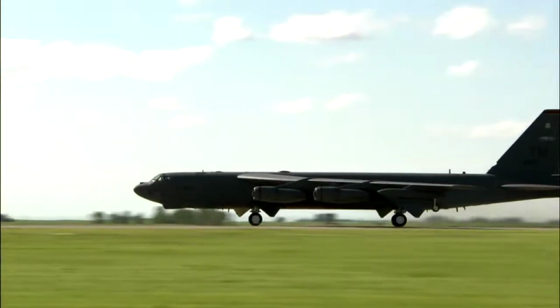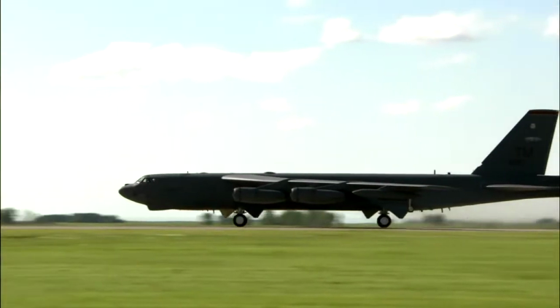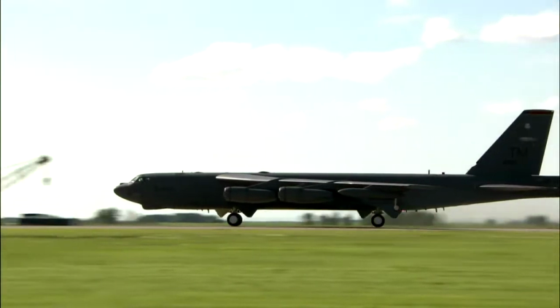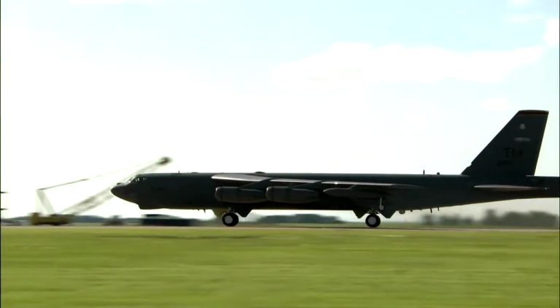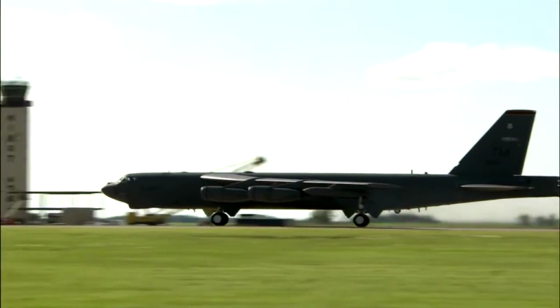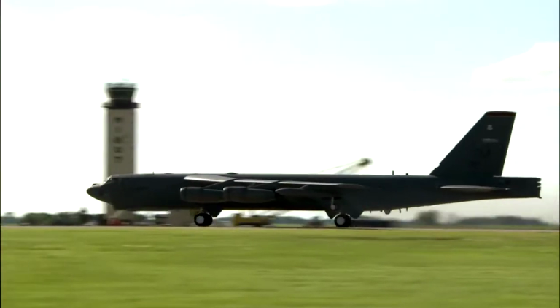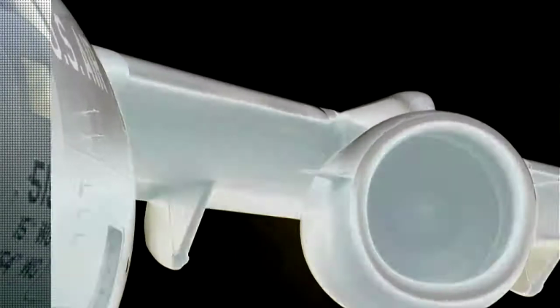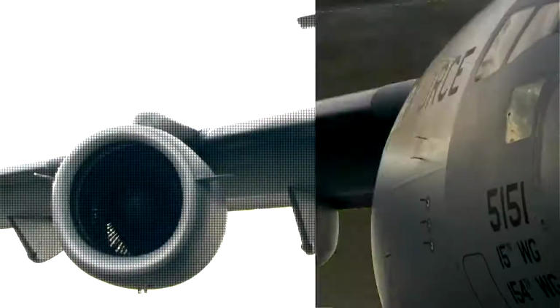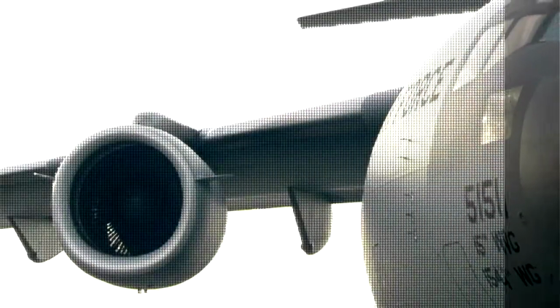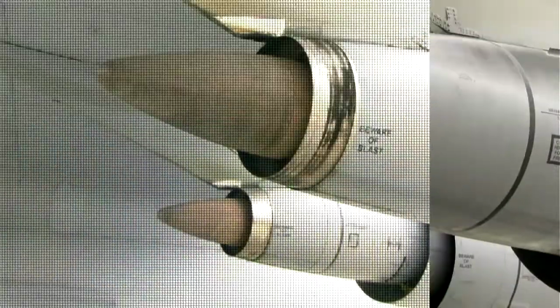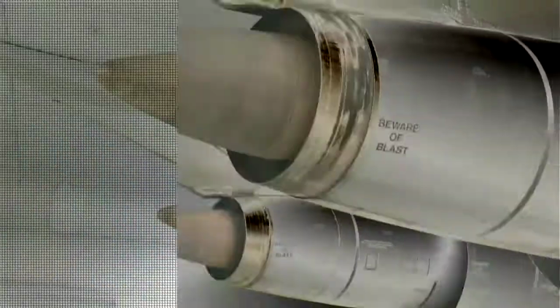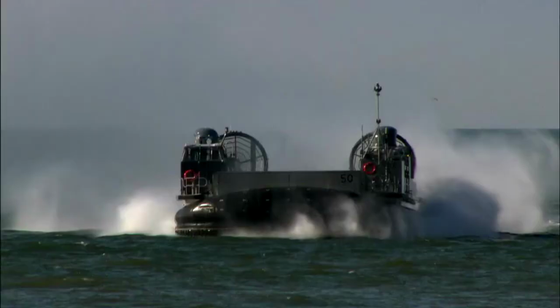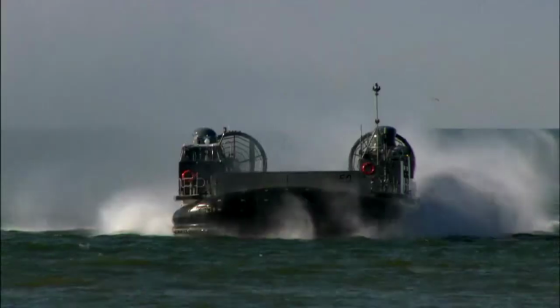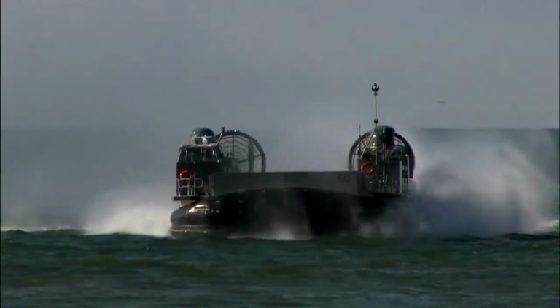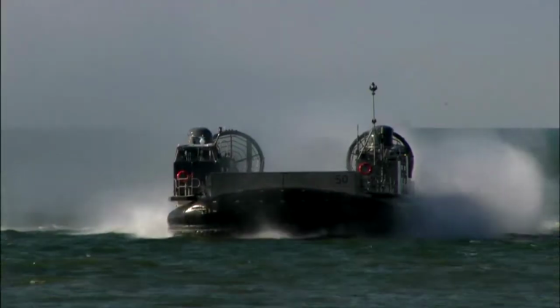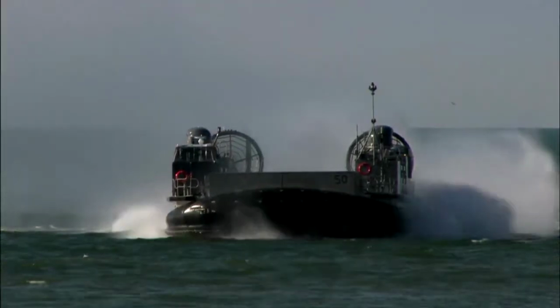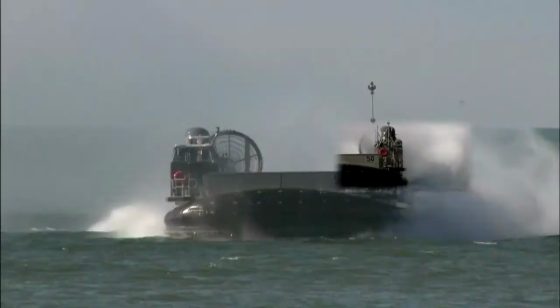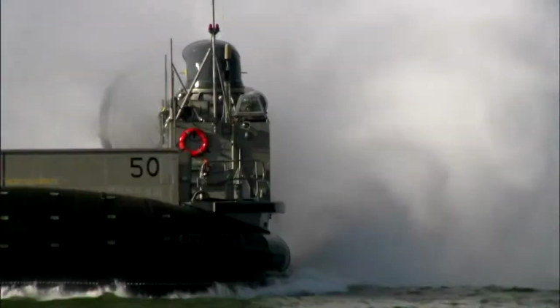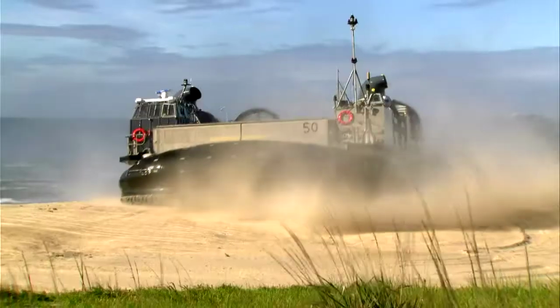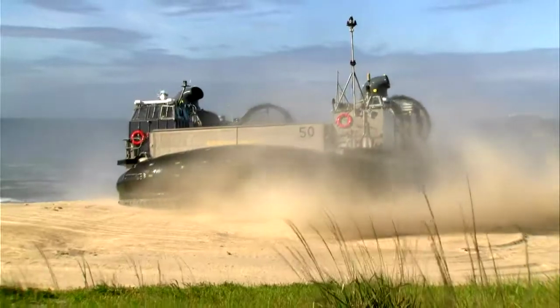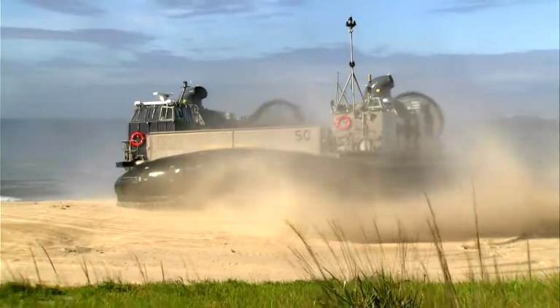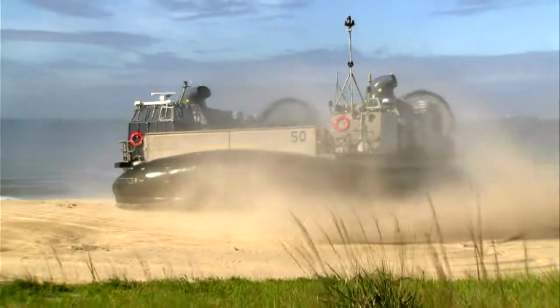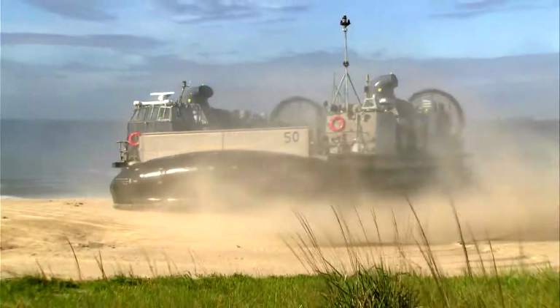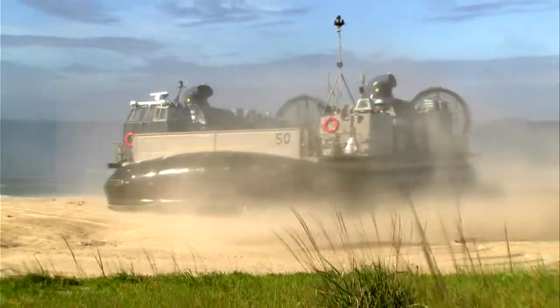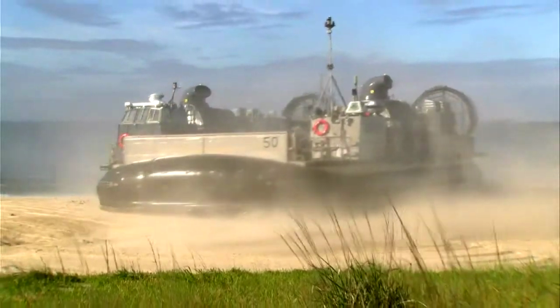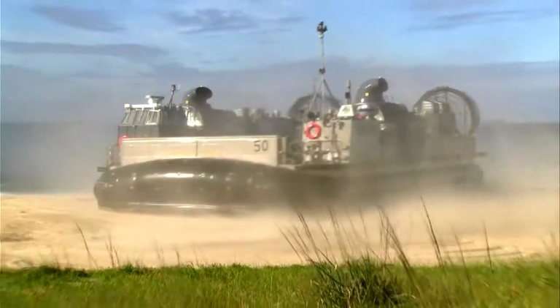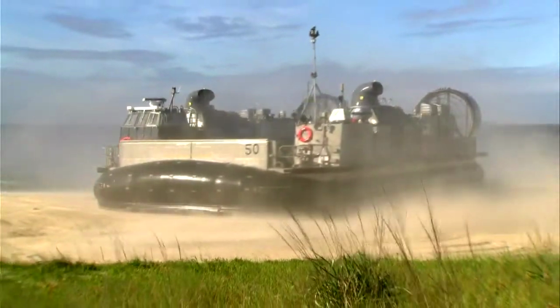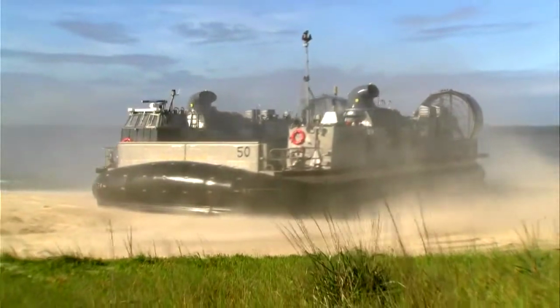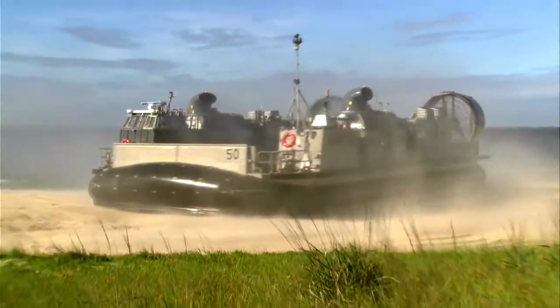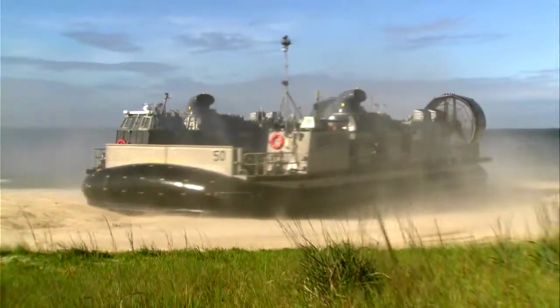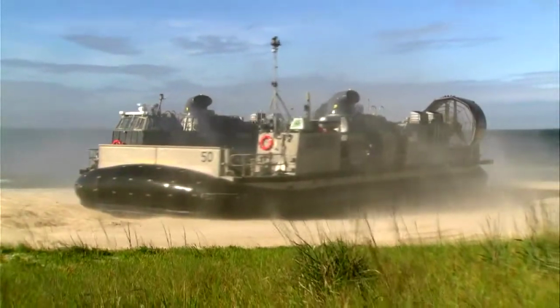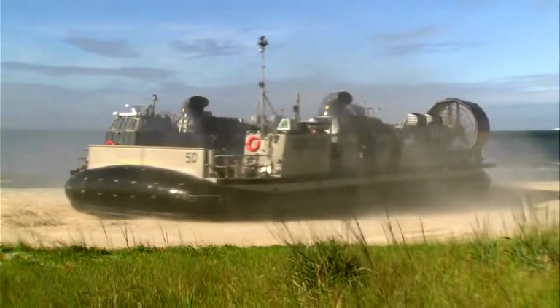After the break, the 21st century war machines doing the heavy lifting for the modern battlefield.